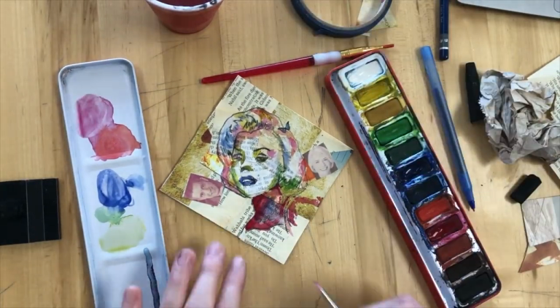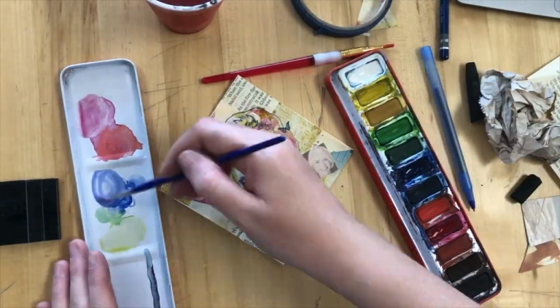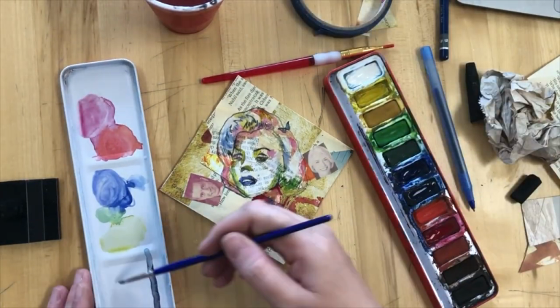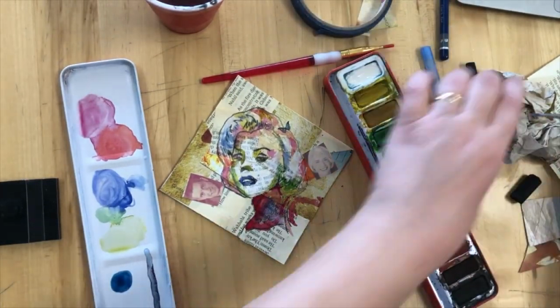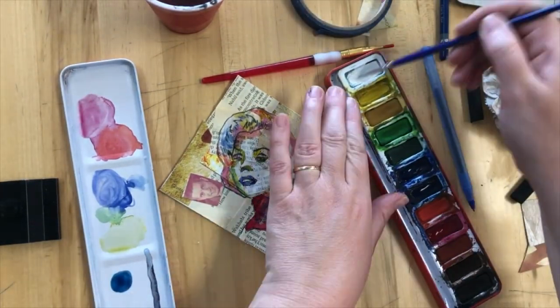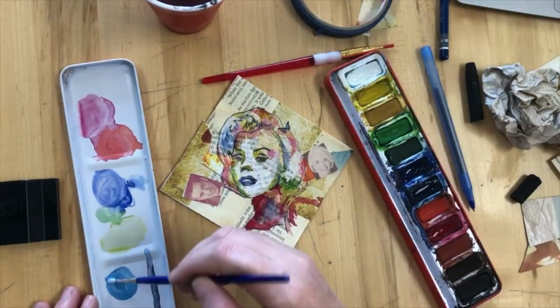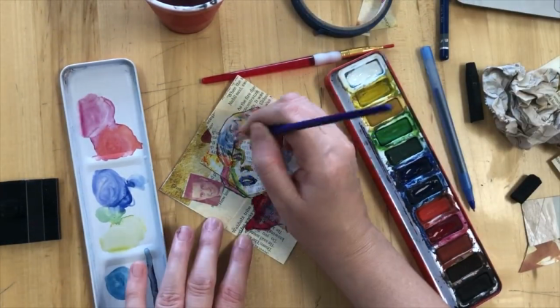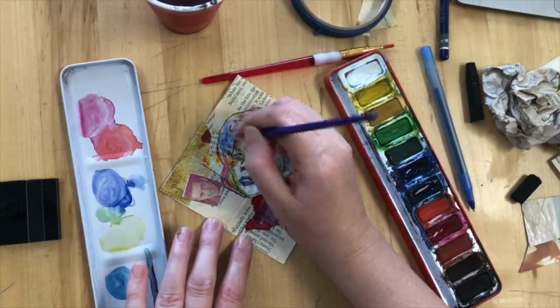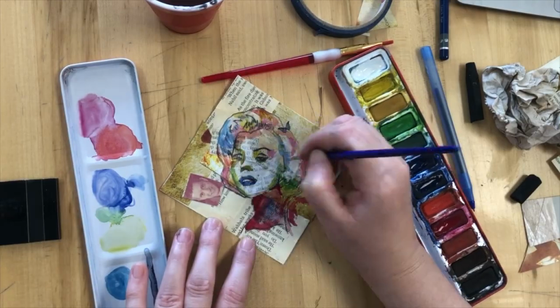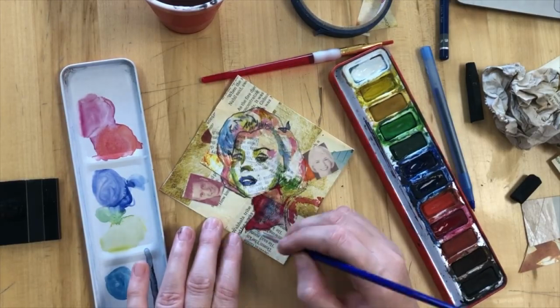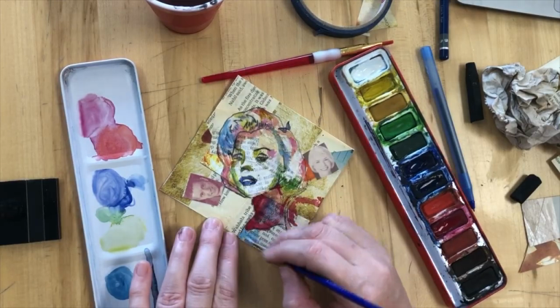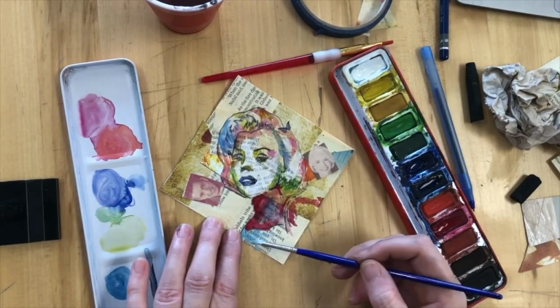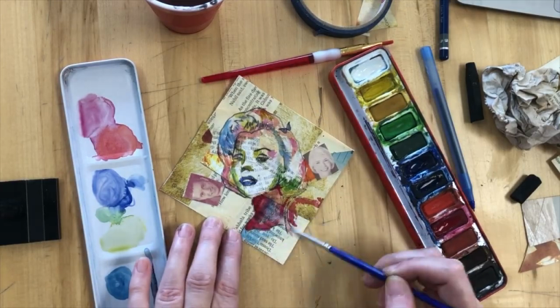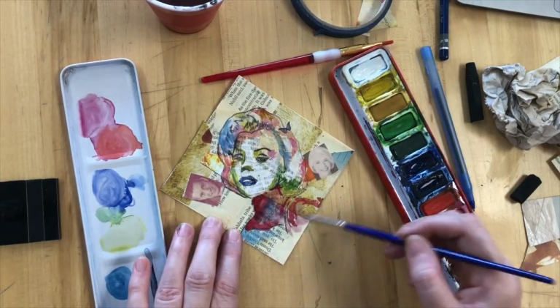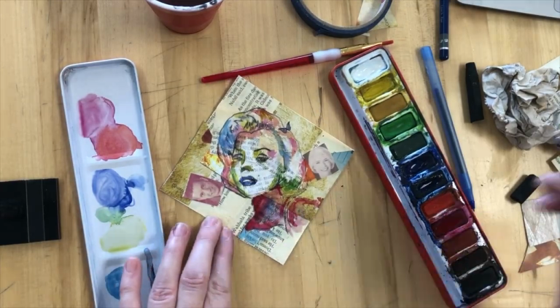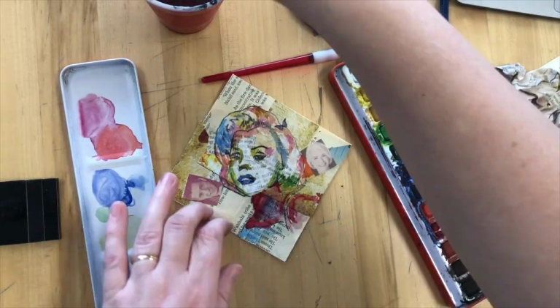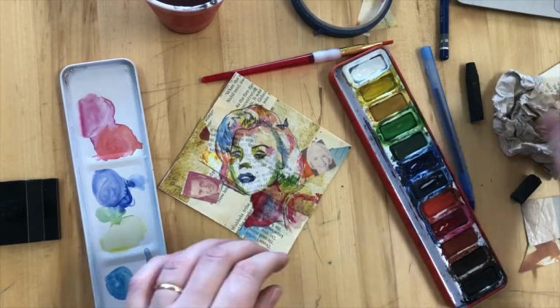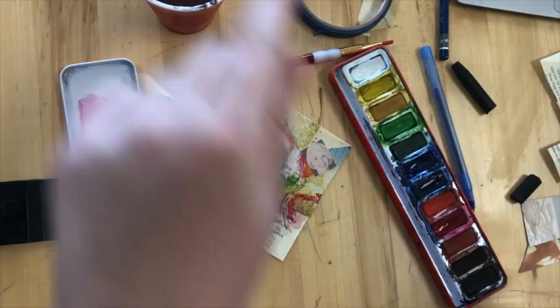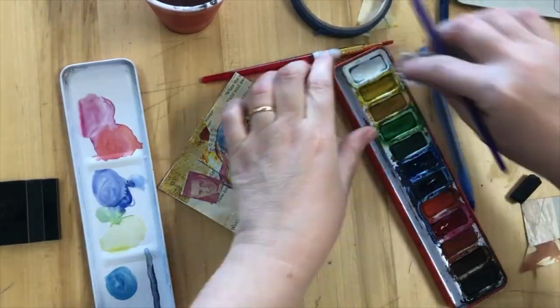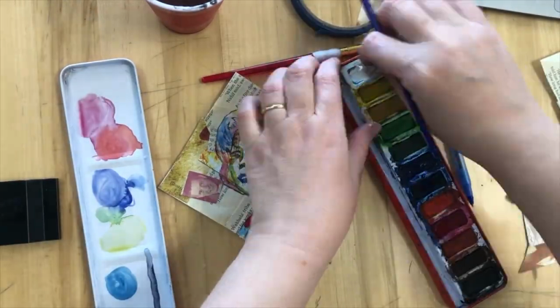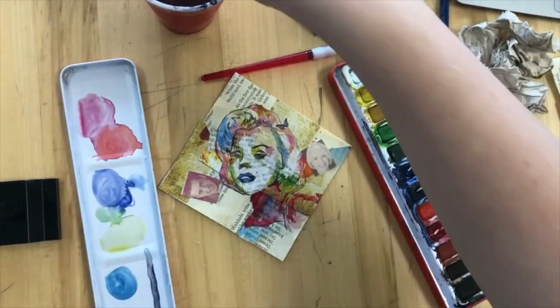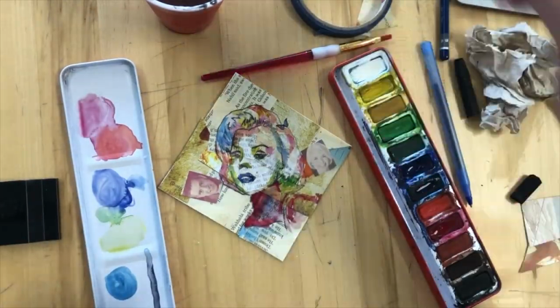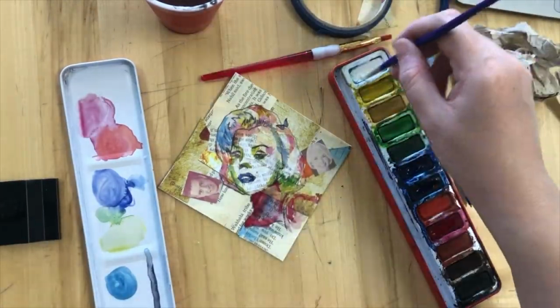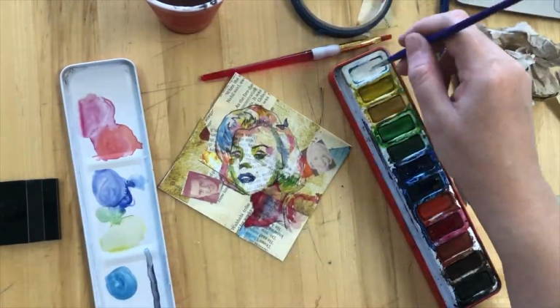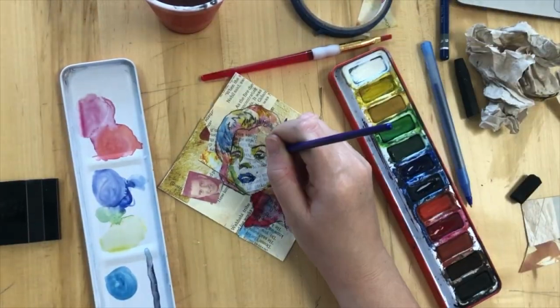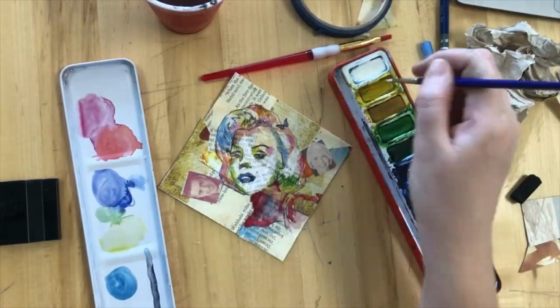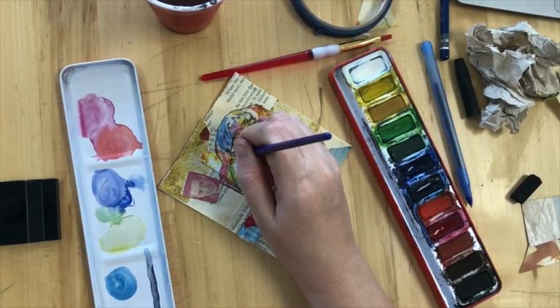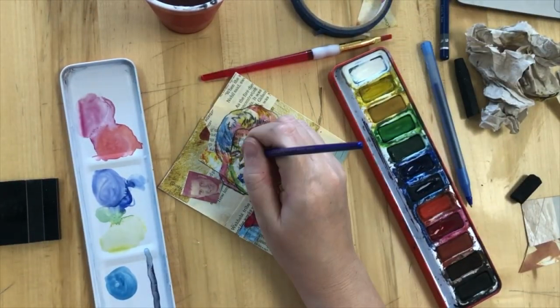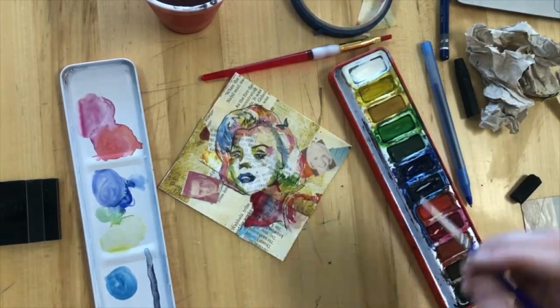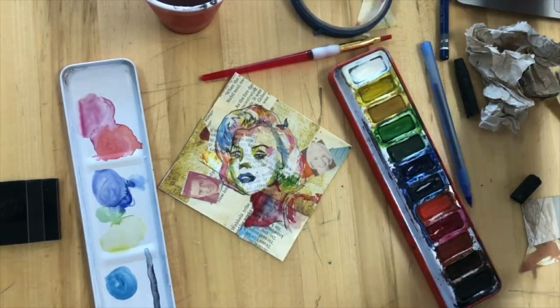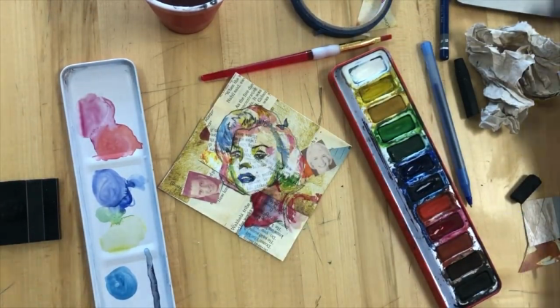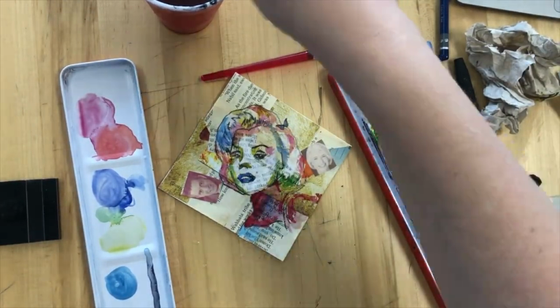My final step is going to be to have it in my exploding book.